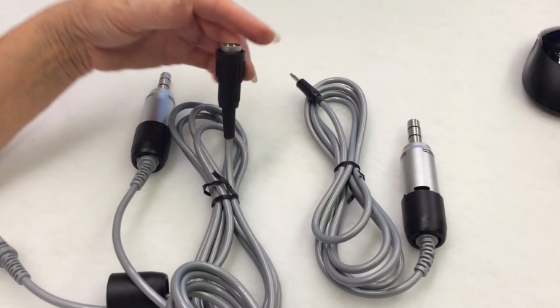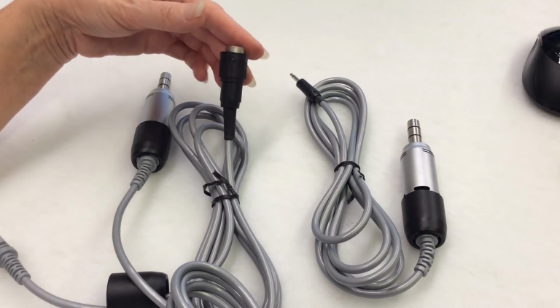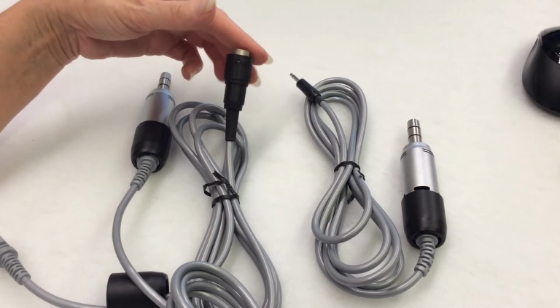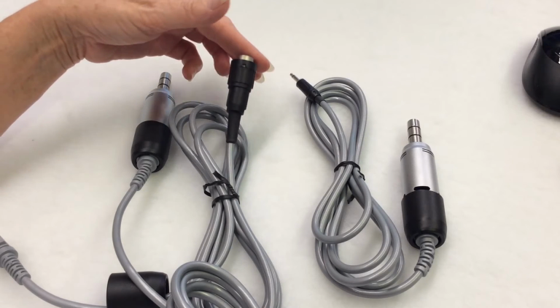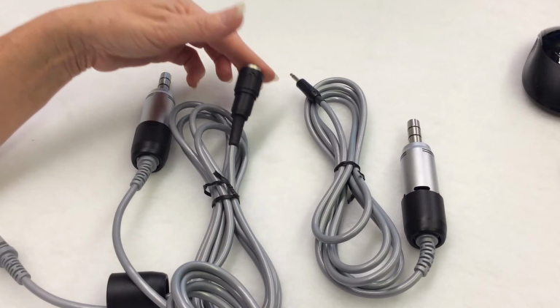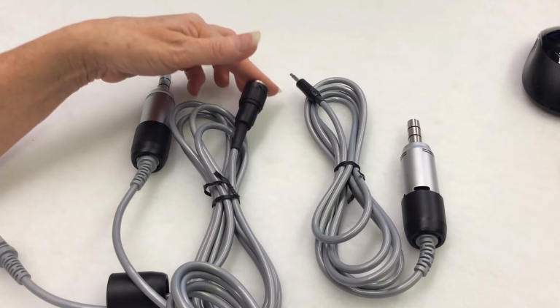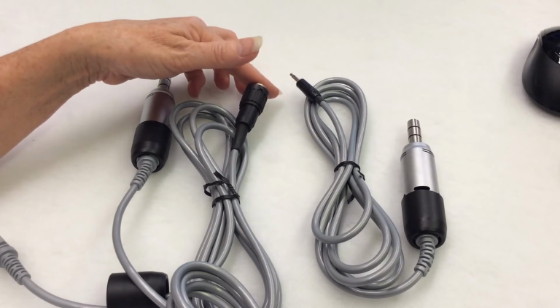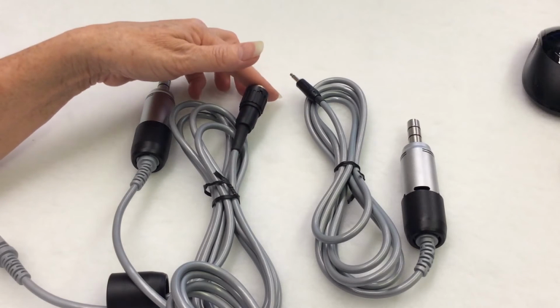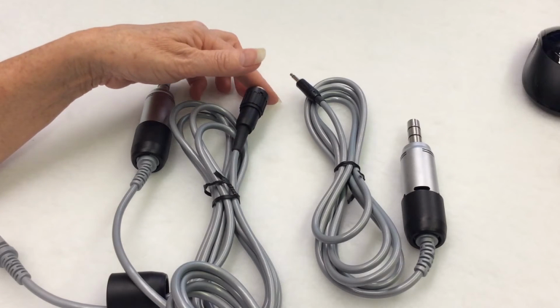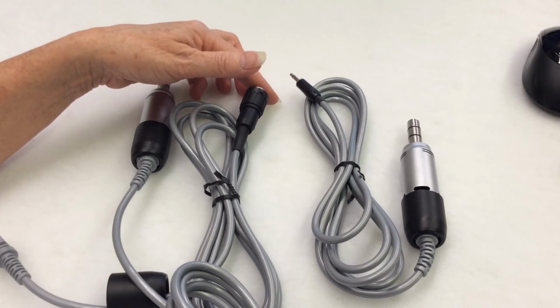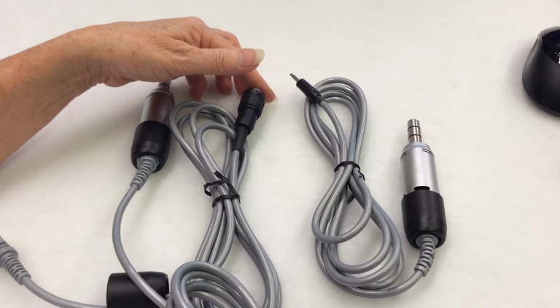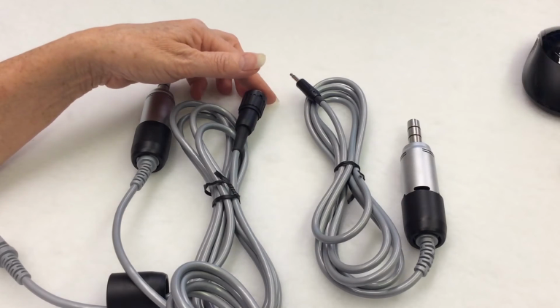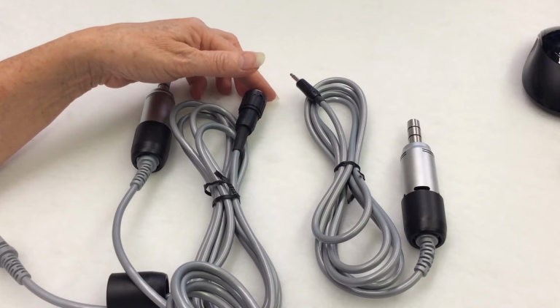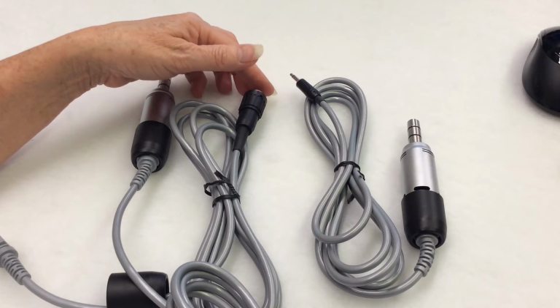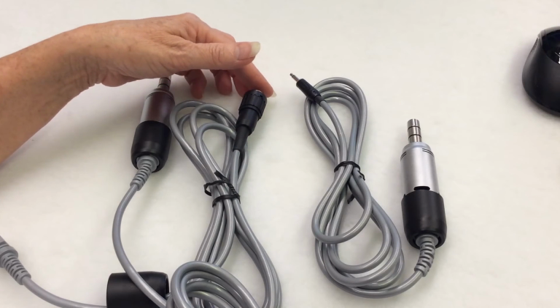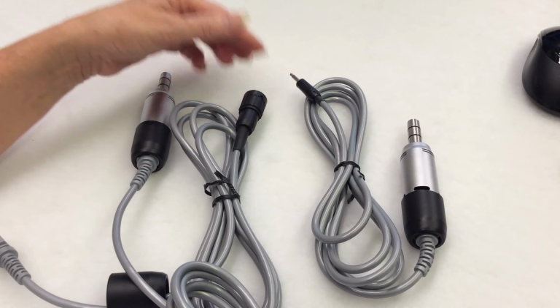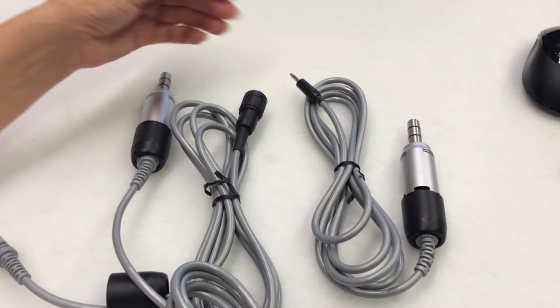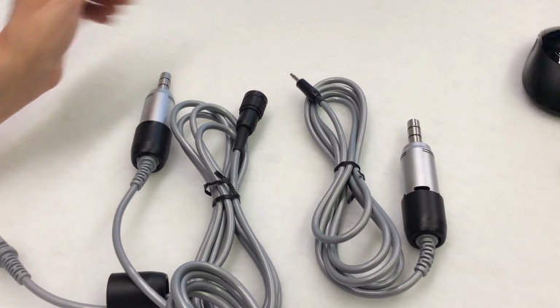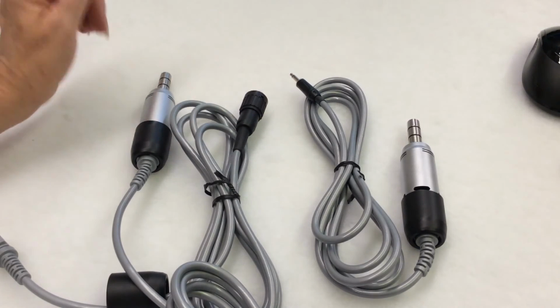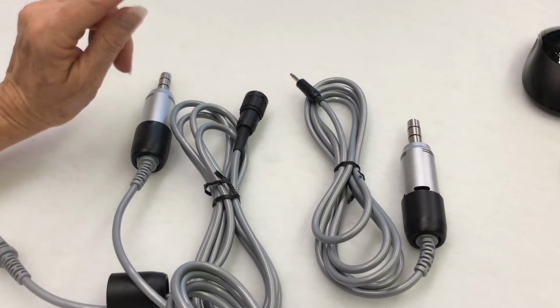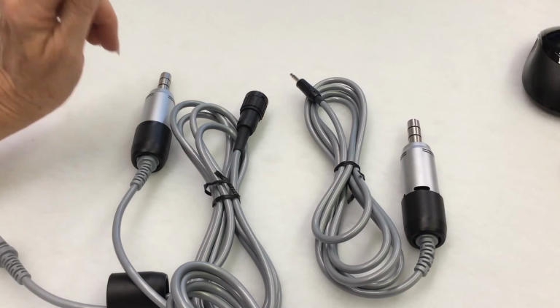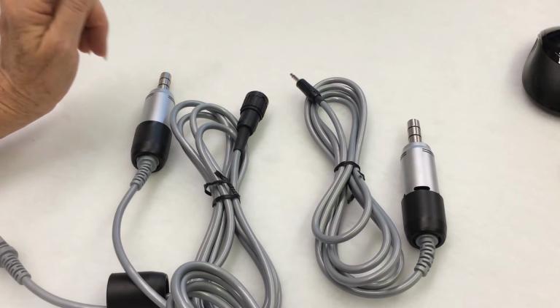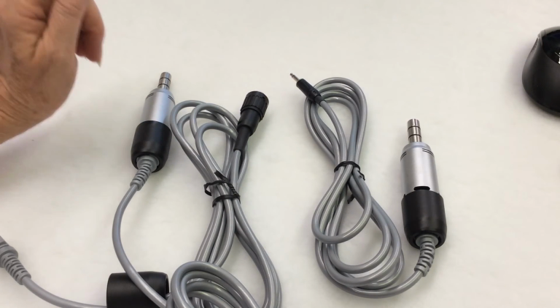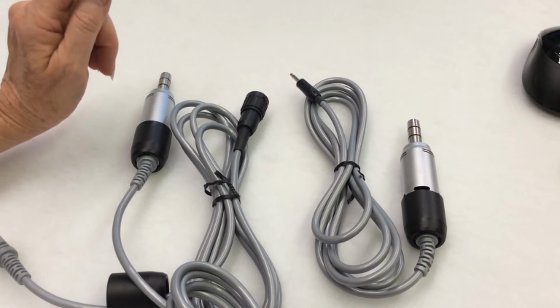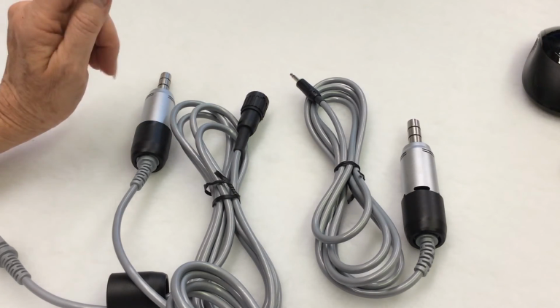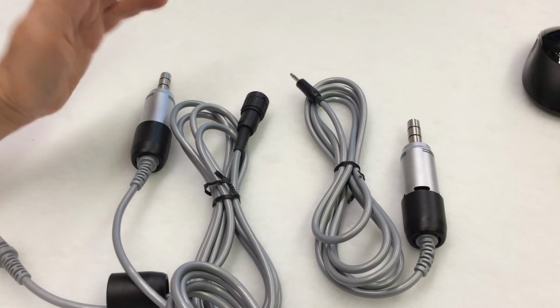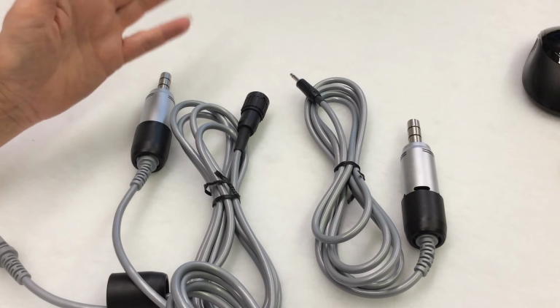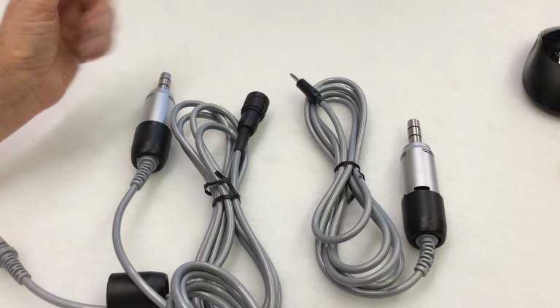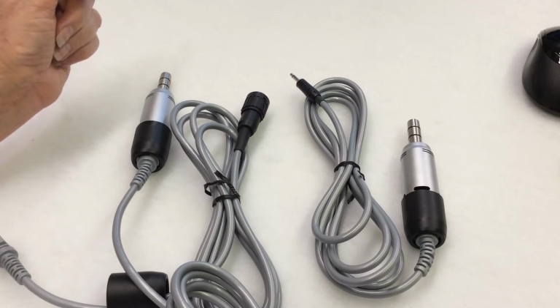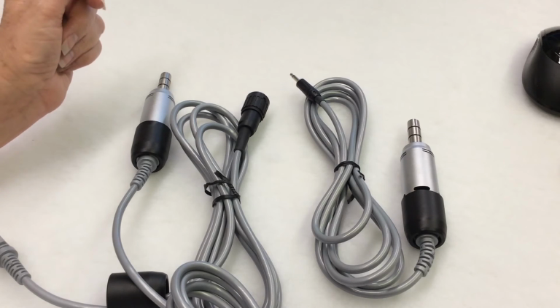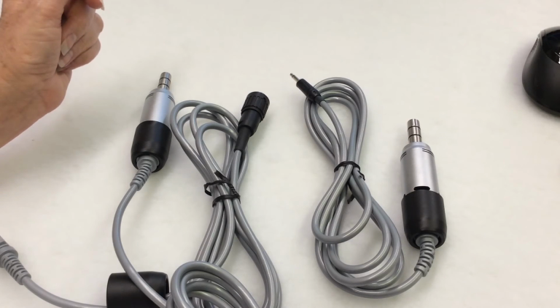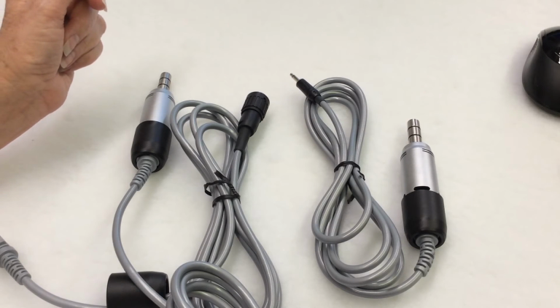Our 800 number and the link to order the cord is at the end of this video. Thank you for watching.